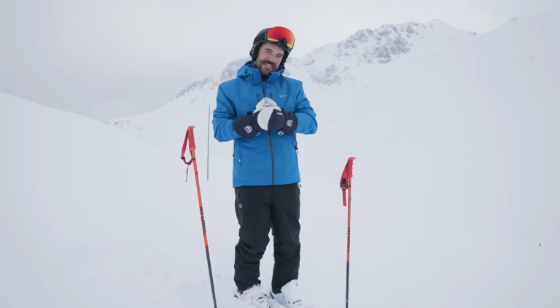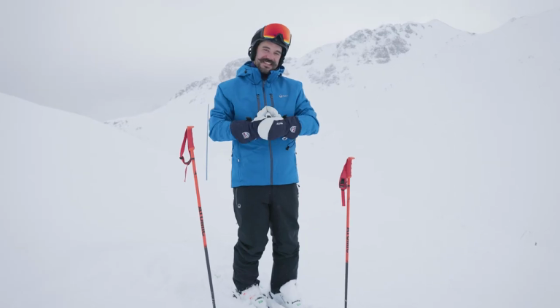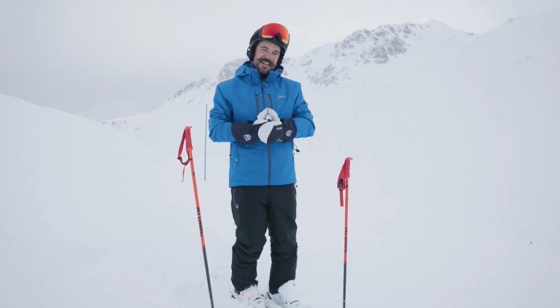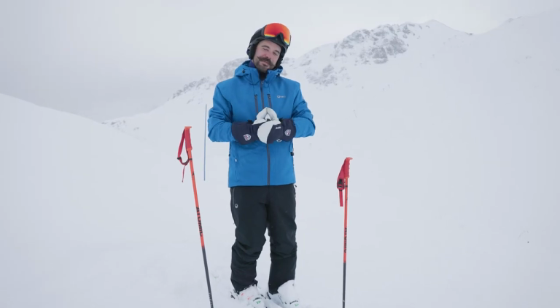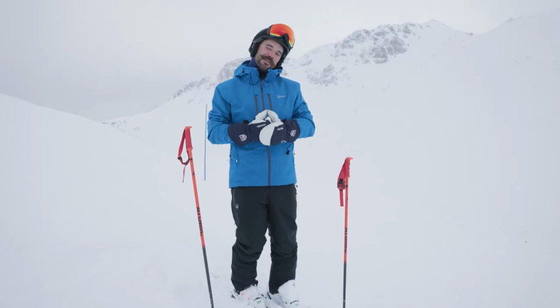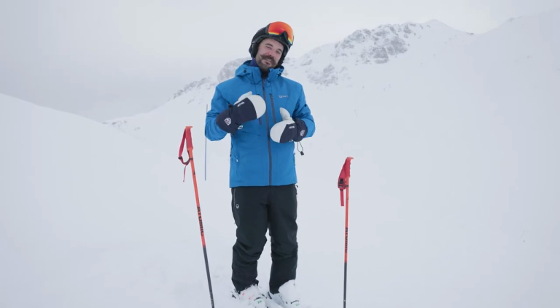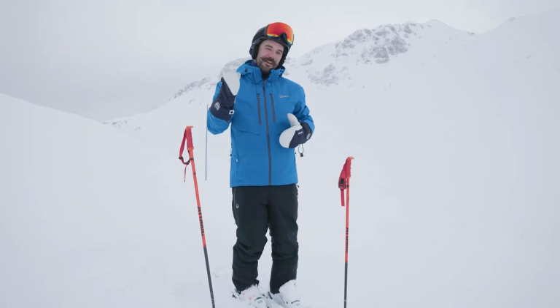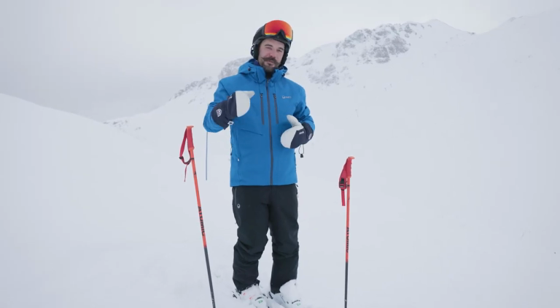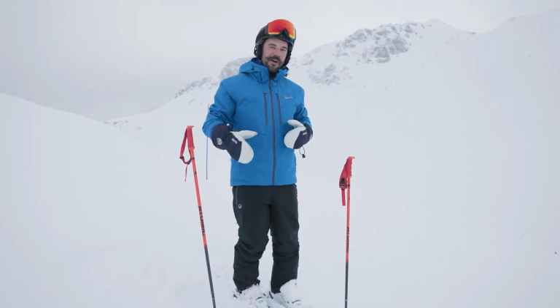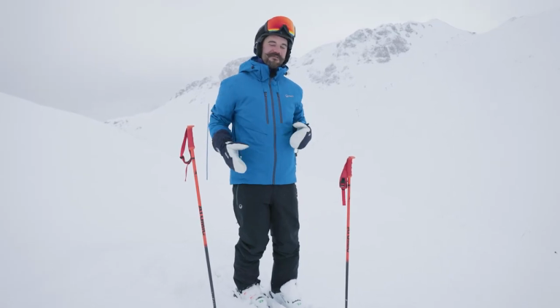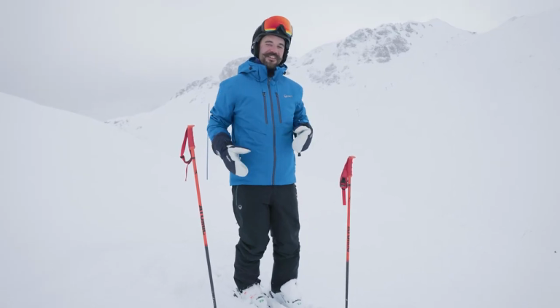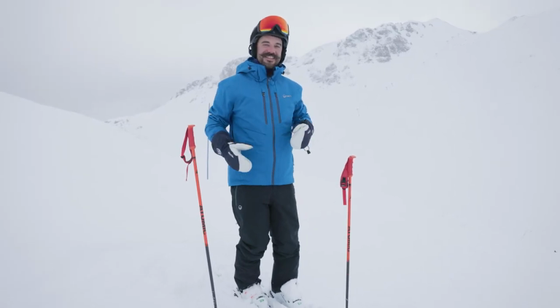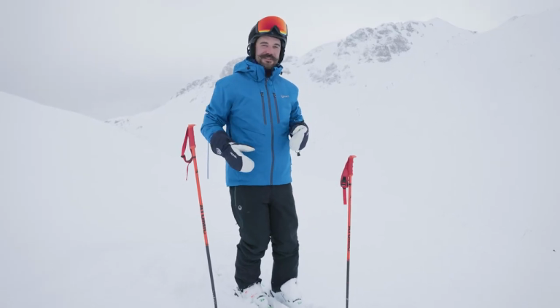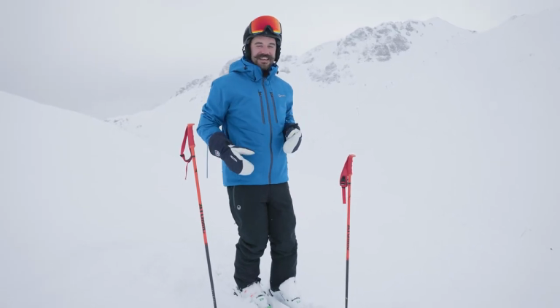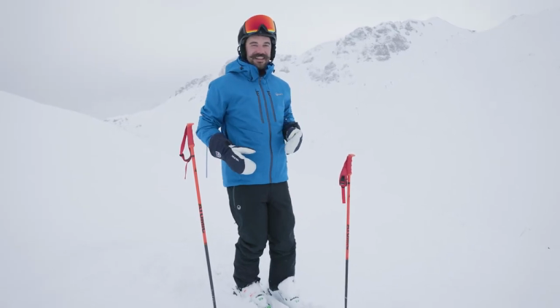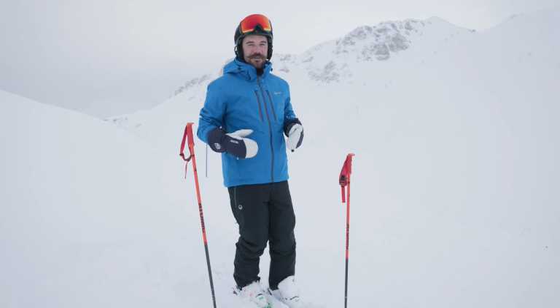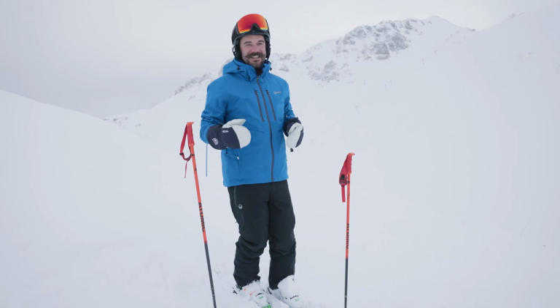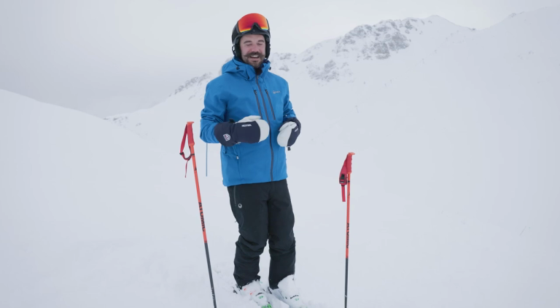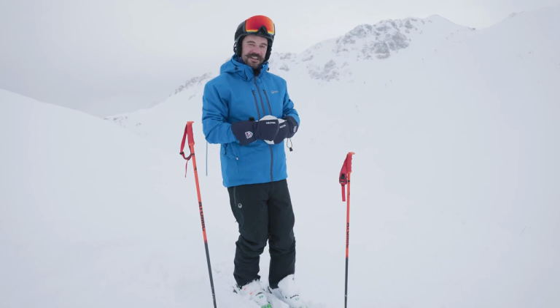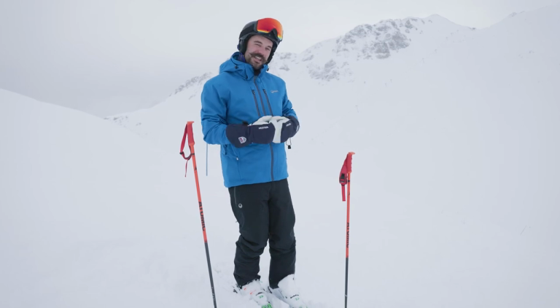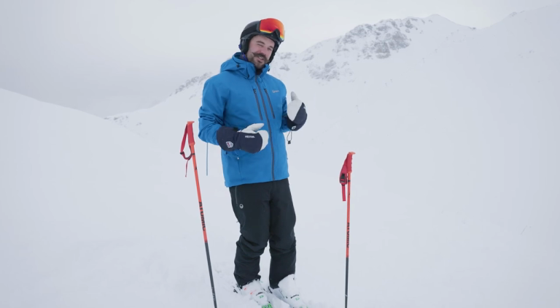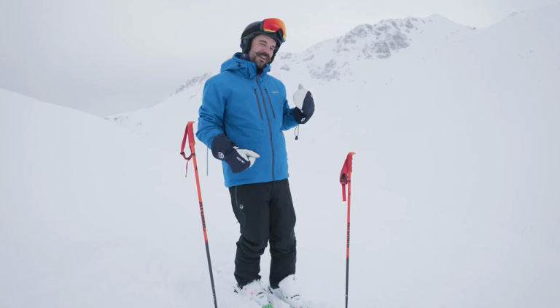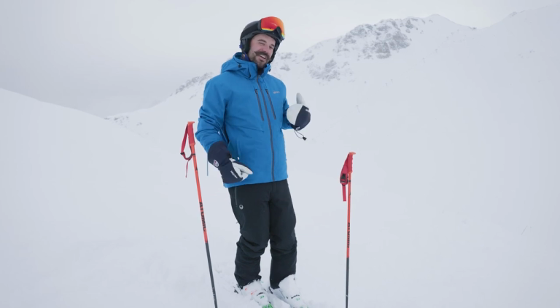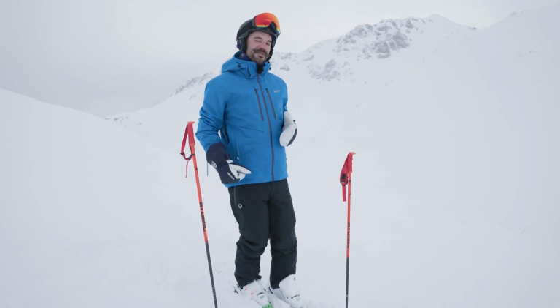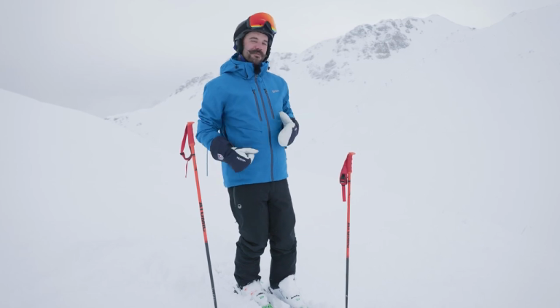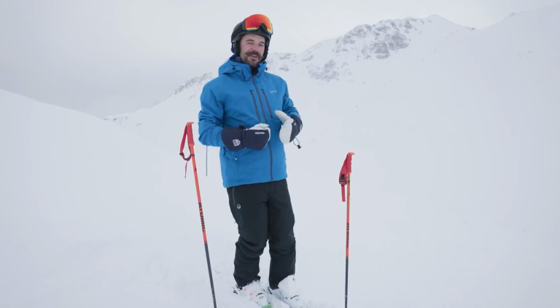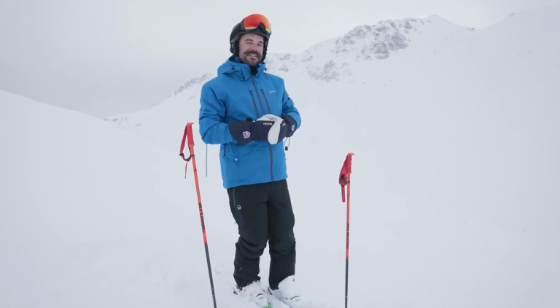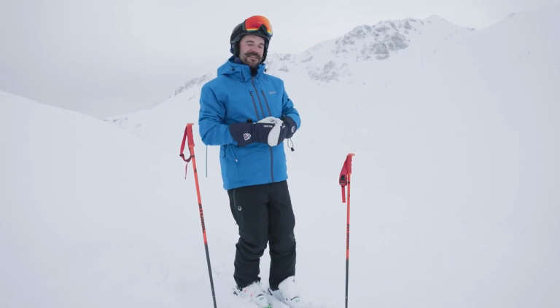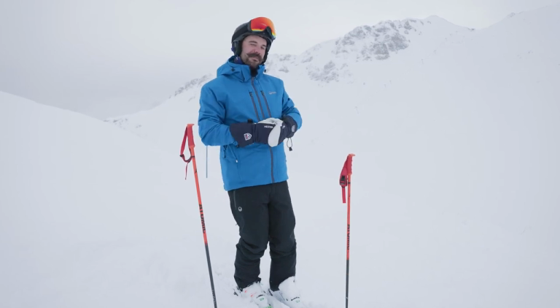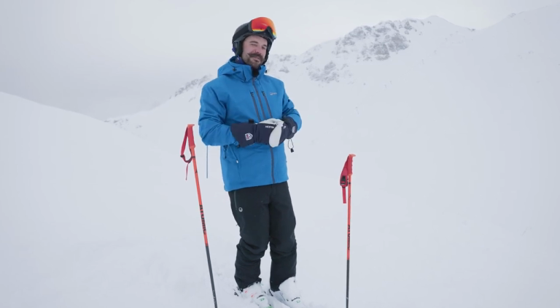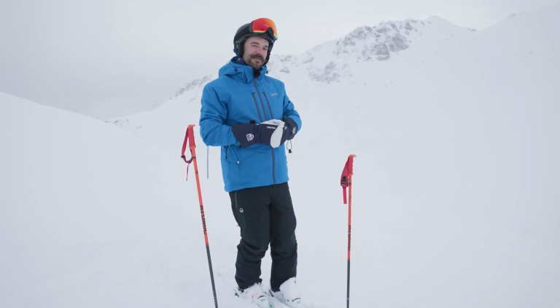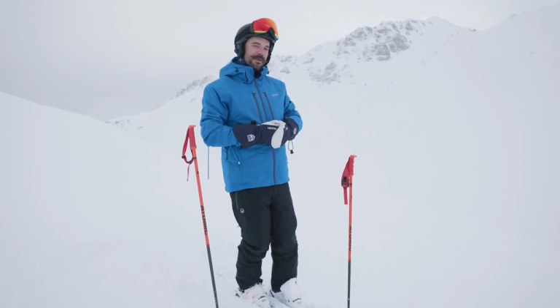With these tips you'll have far more confidence now skiing in a whiteout. Join us for some more lessons at Maison Sport.